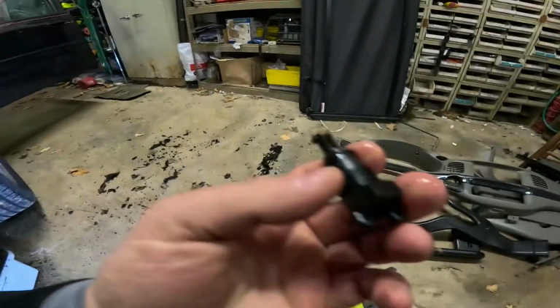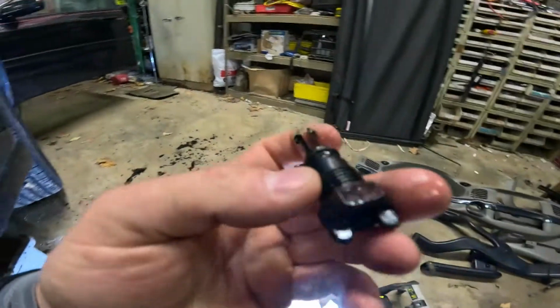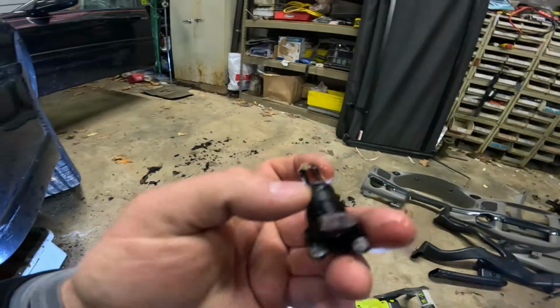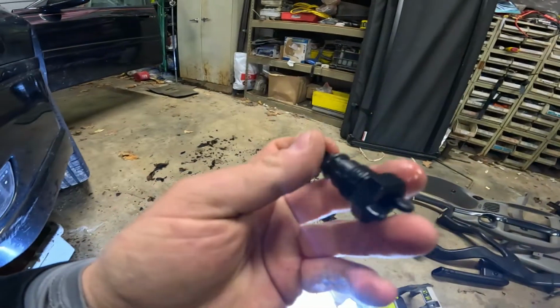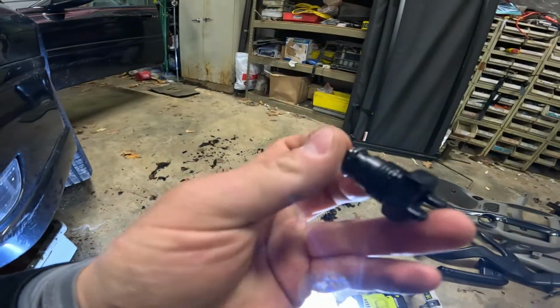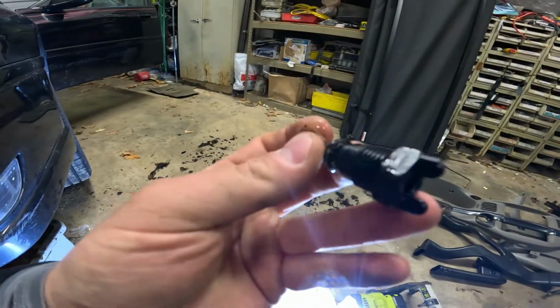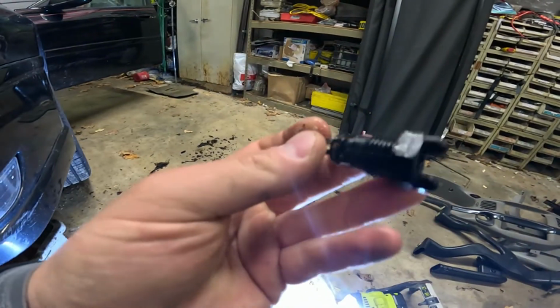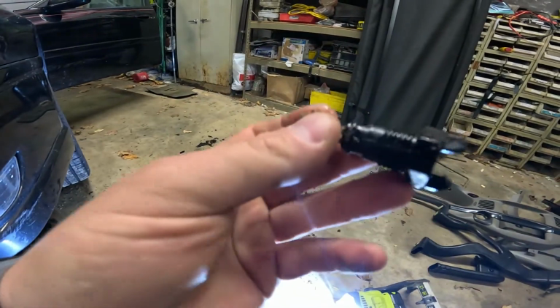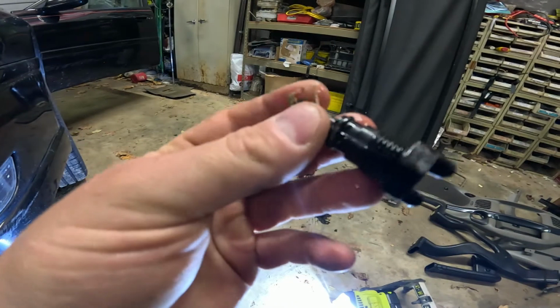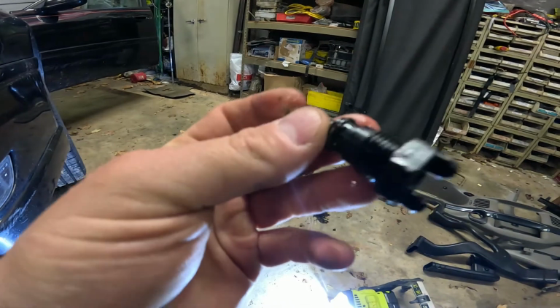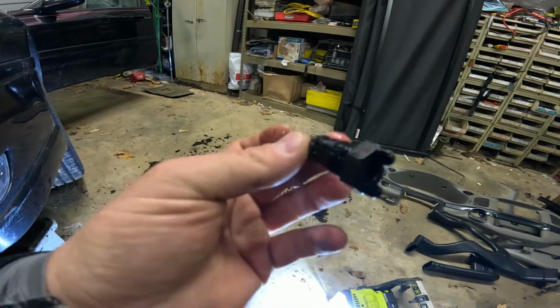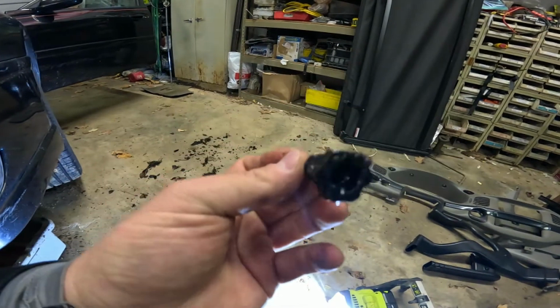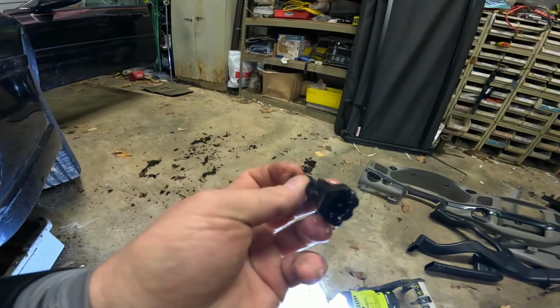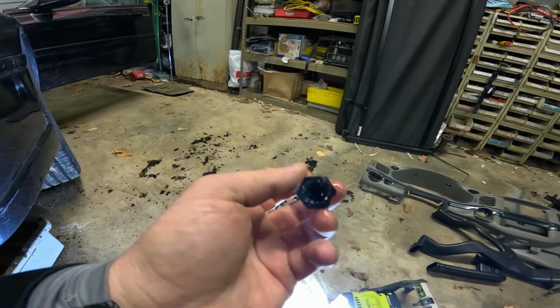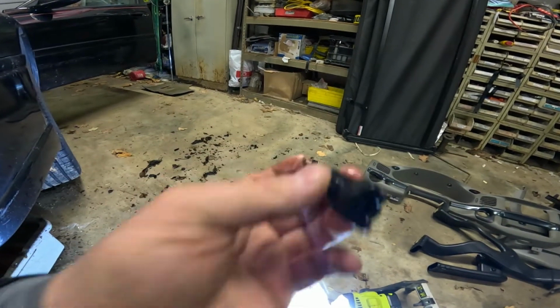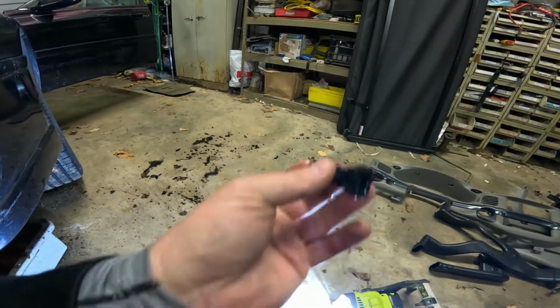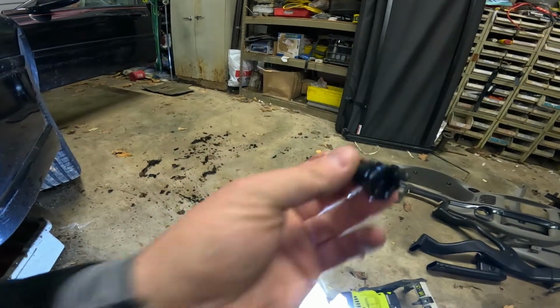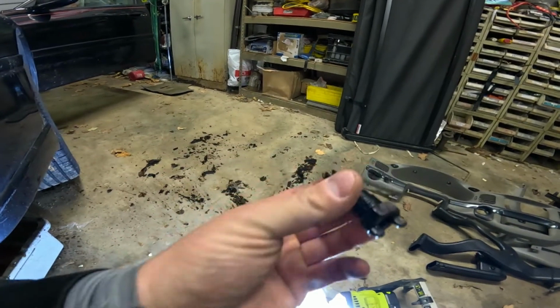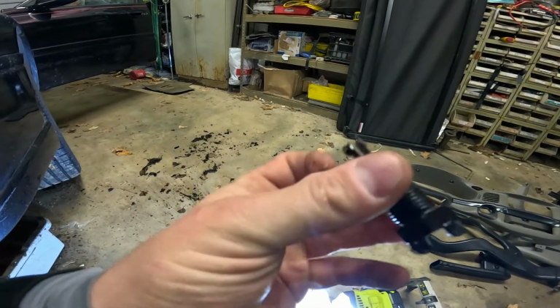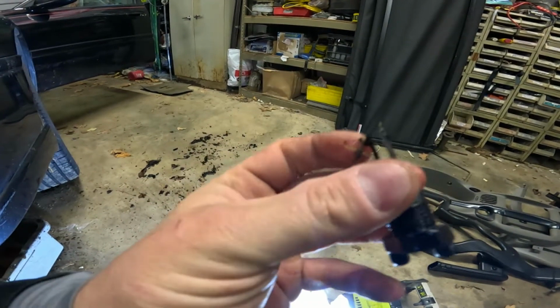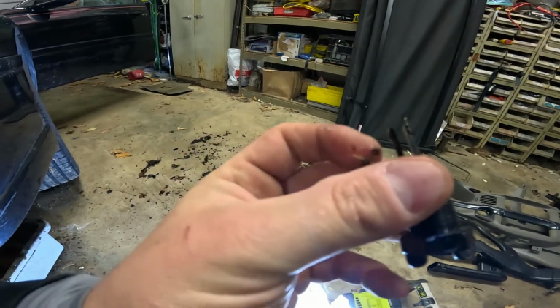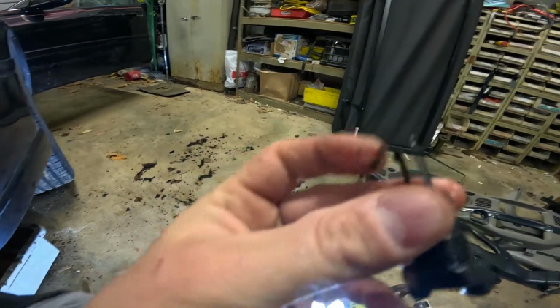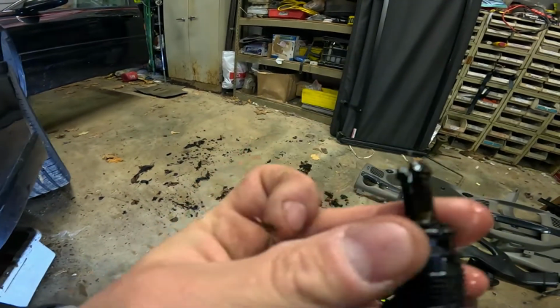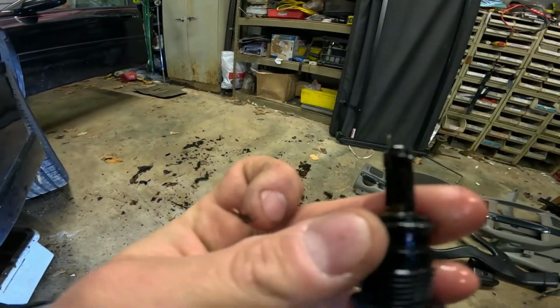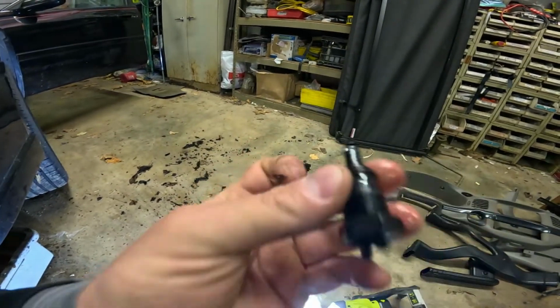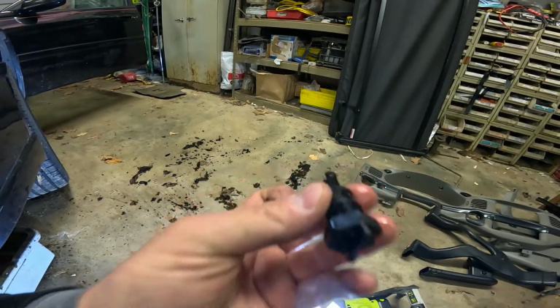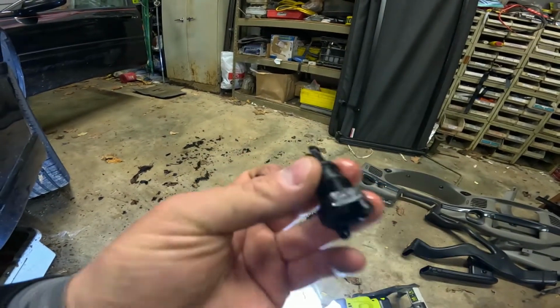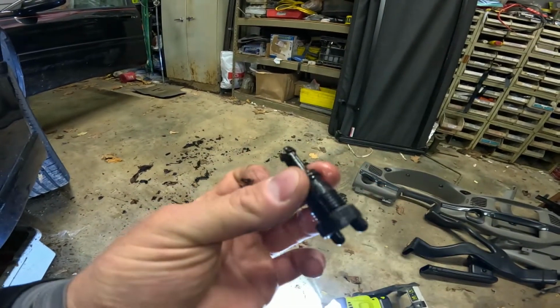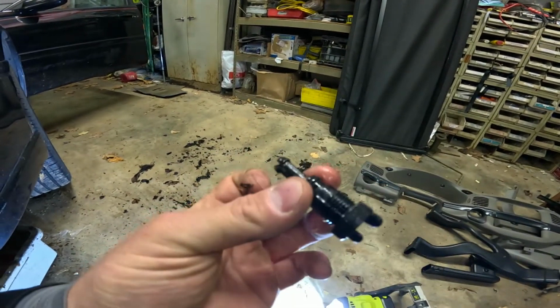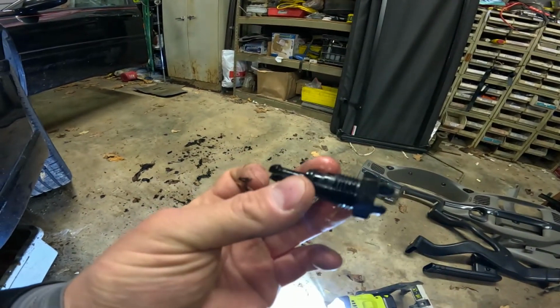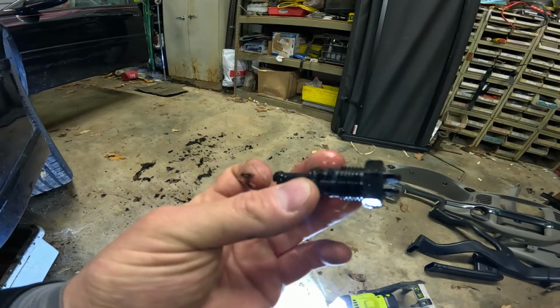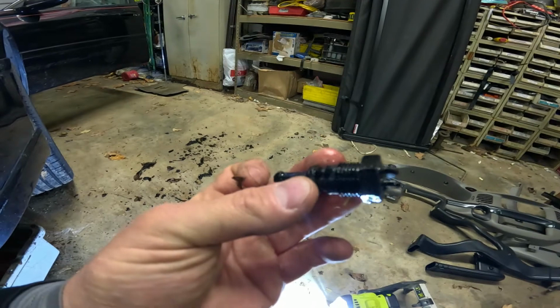Here's what it looks like. After you thread it out, it's going to feel like it doesn't come all the way out — it's got these tabs. You just pull the rest of the way out.